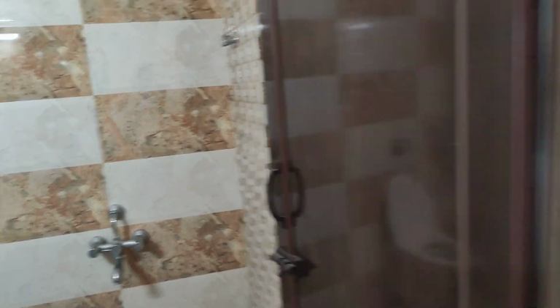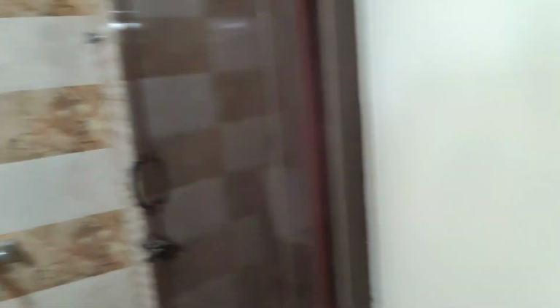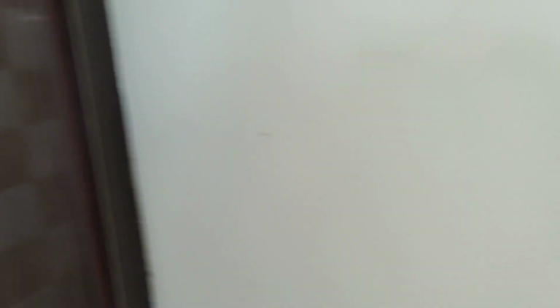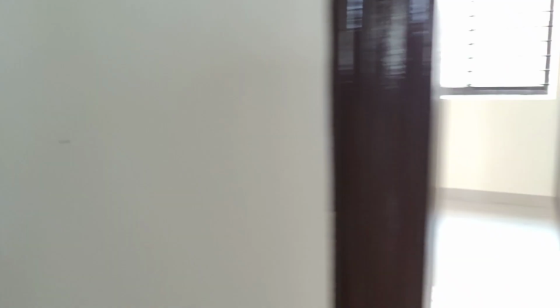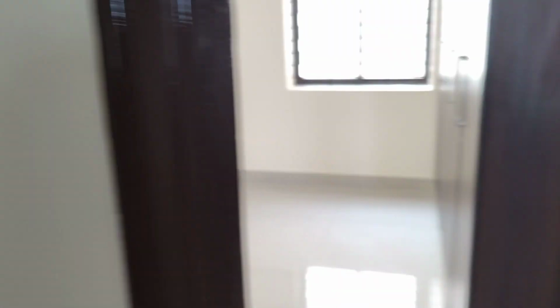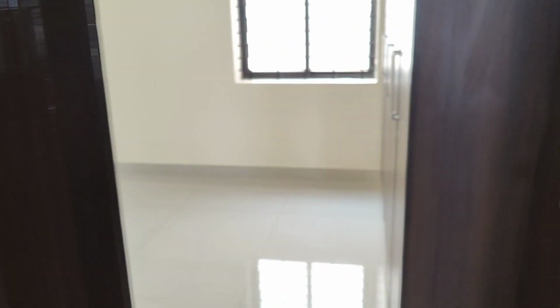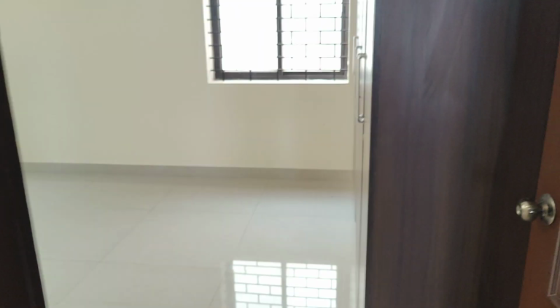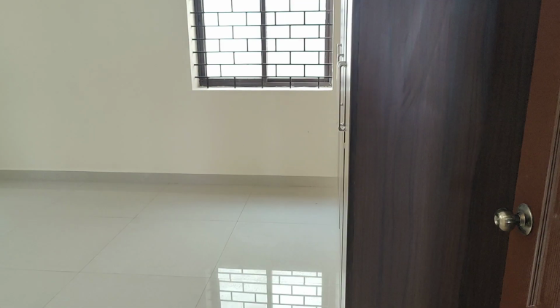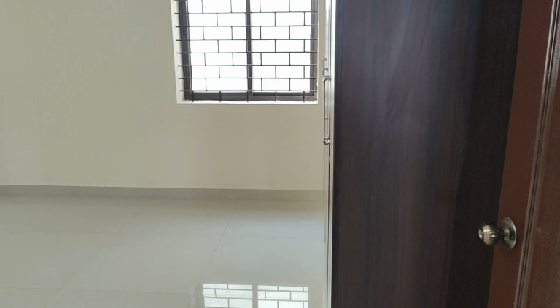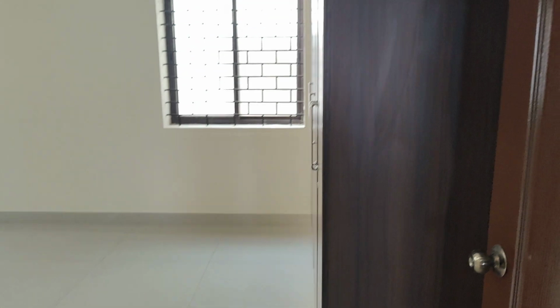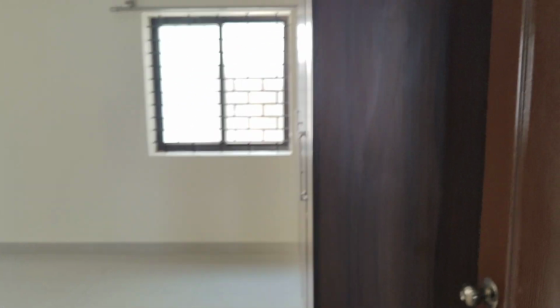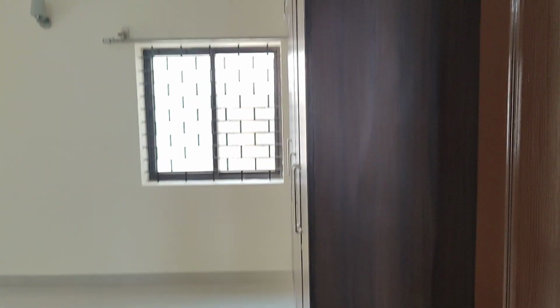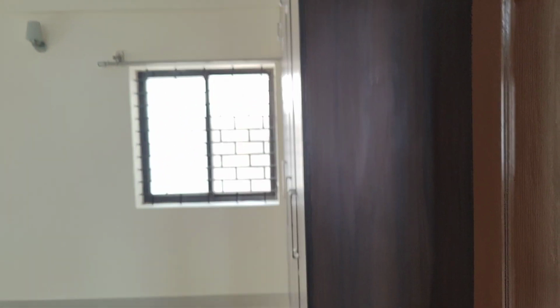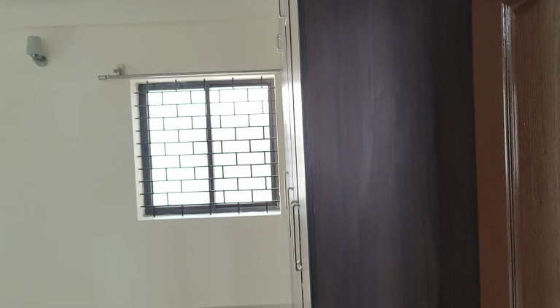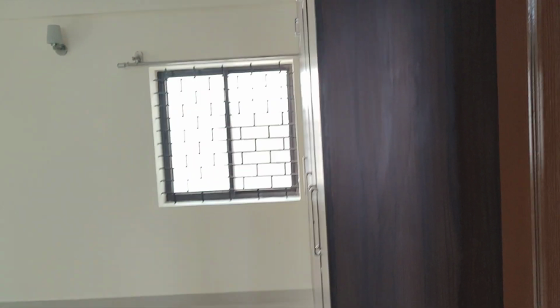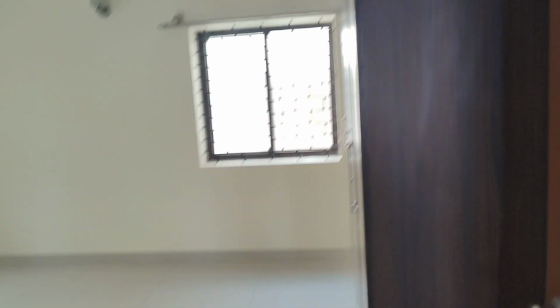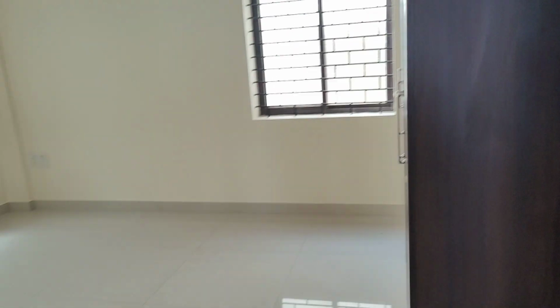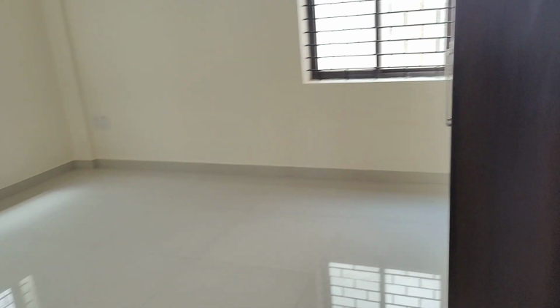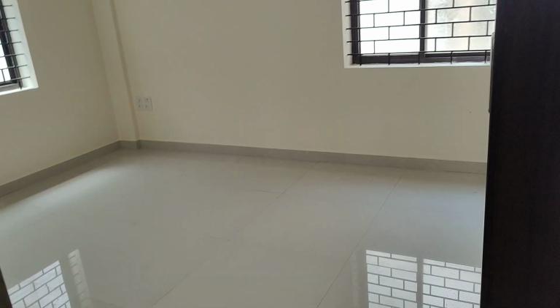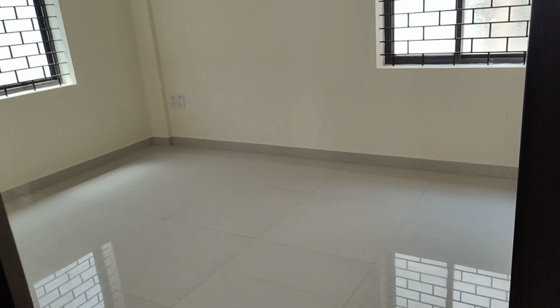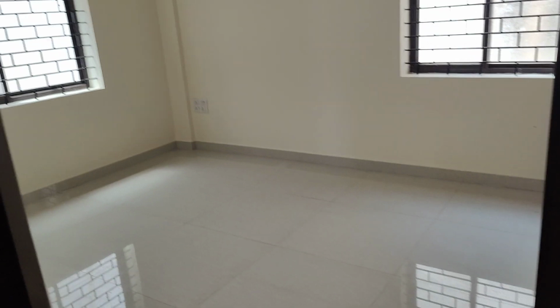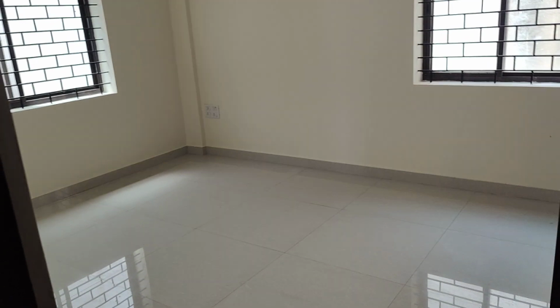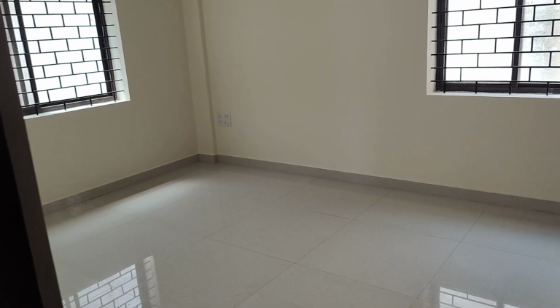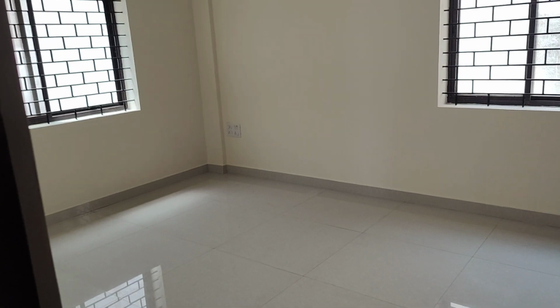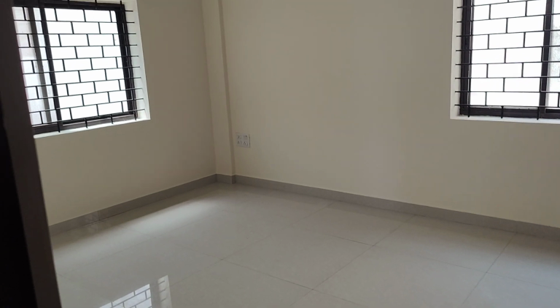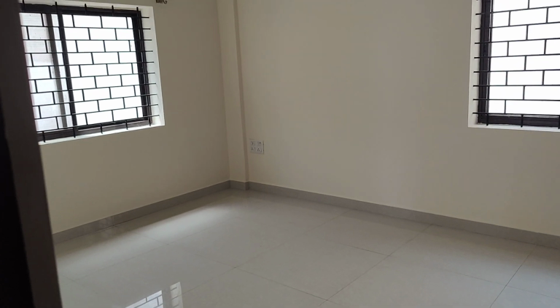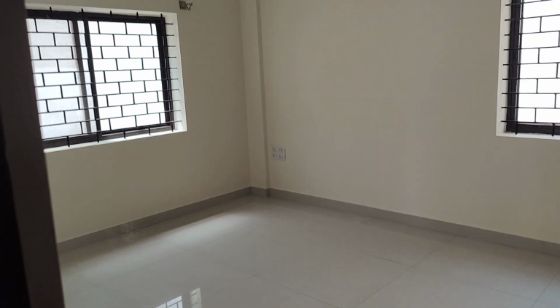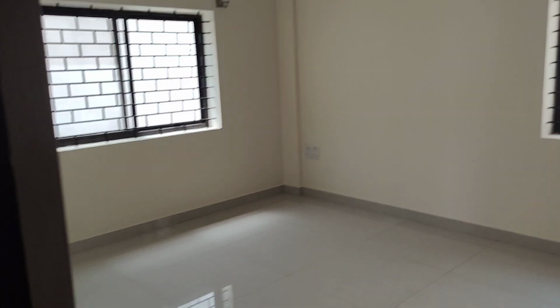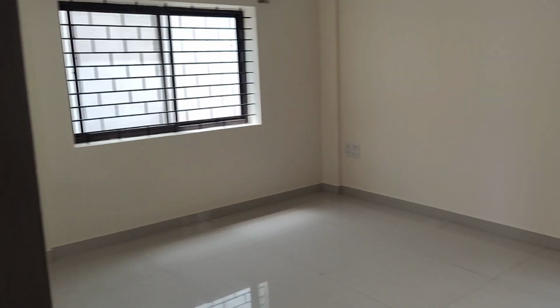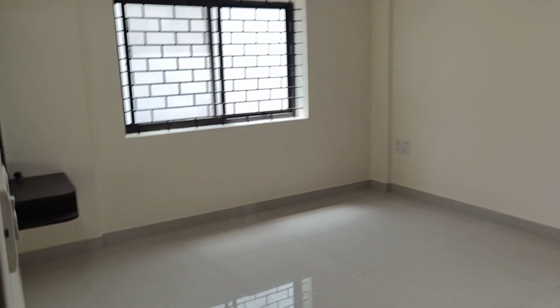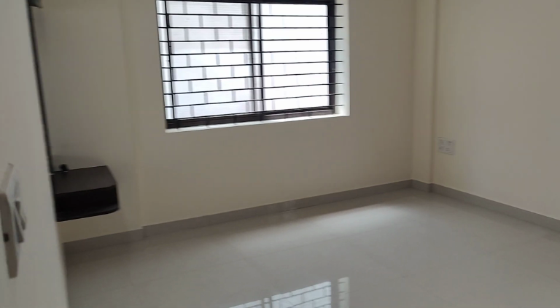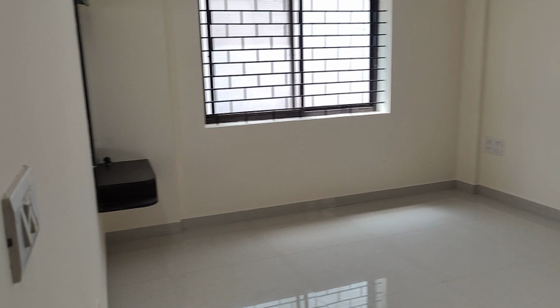And this is the third bedroom — again the same size, 18 by 18.